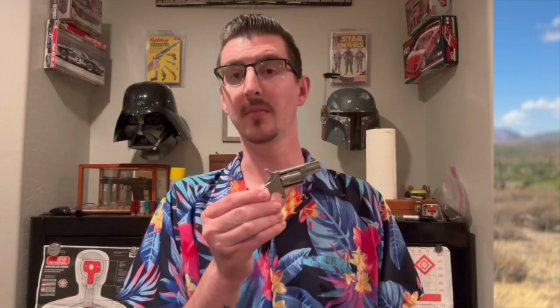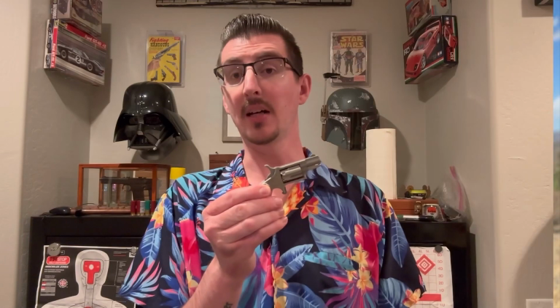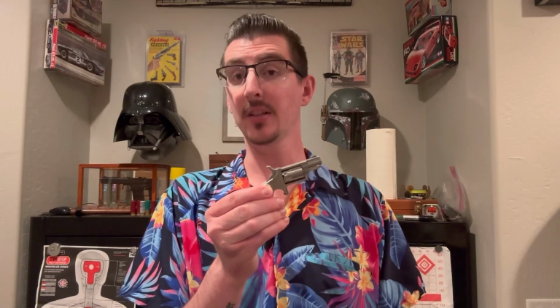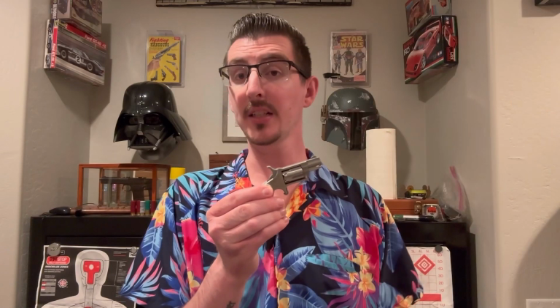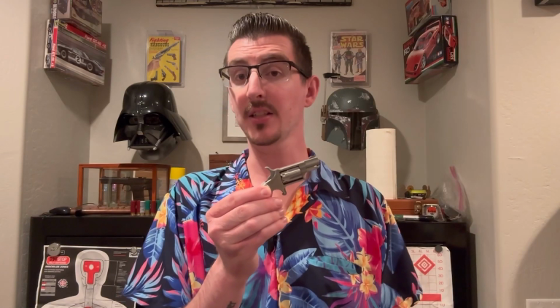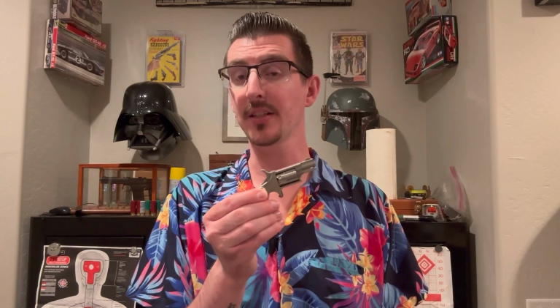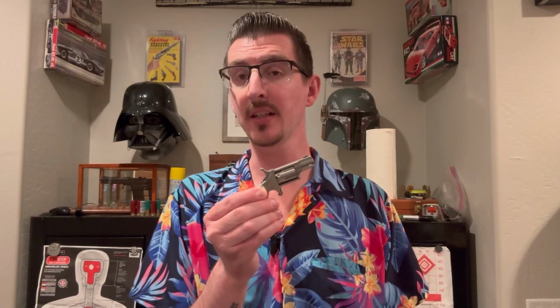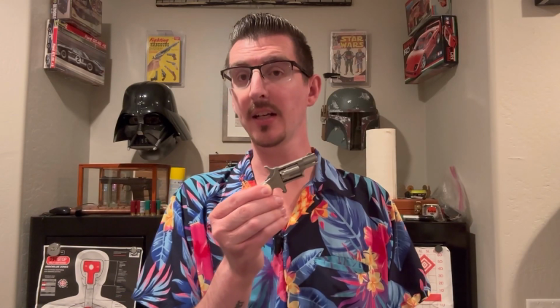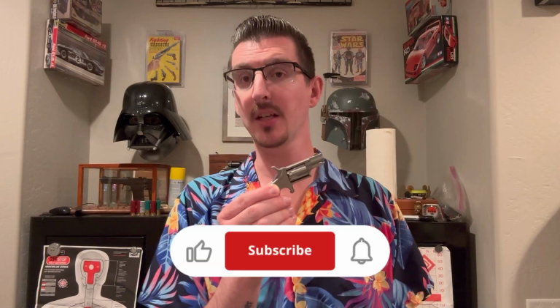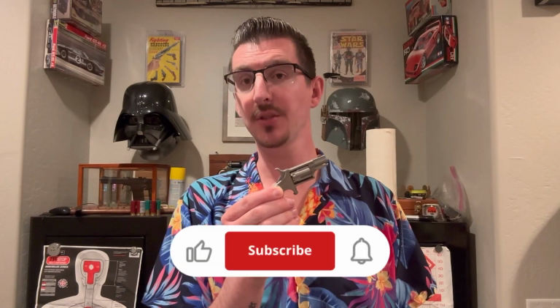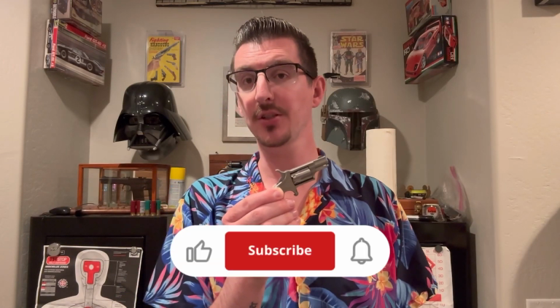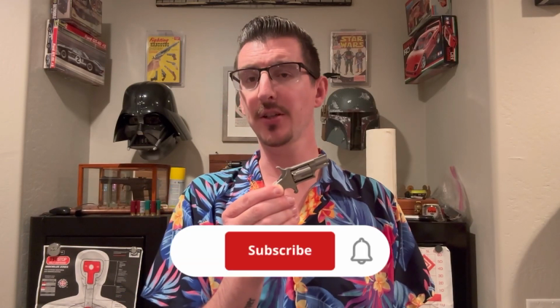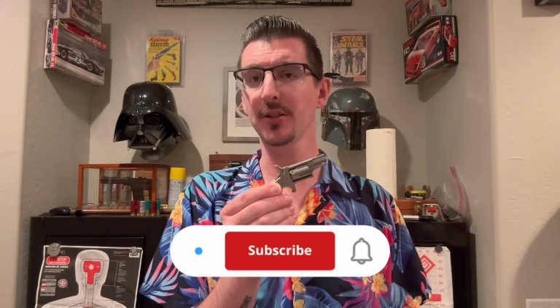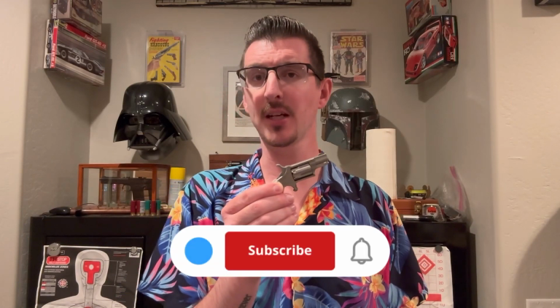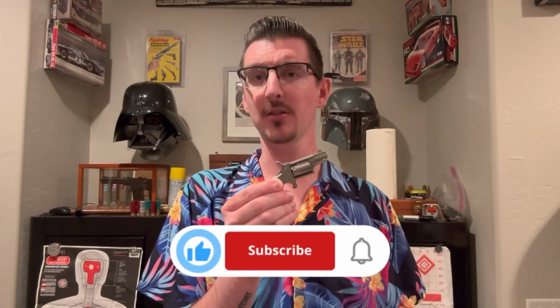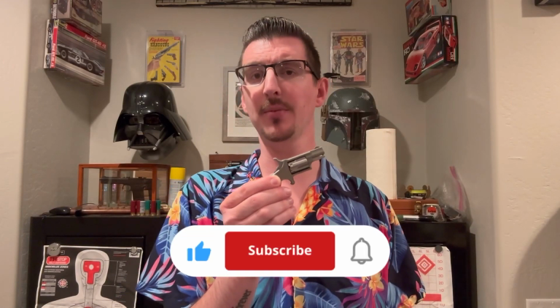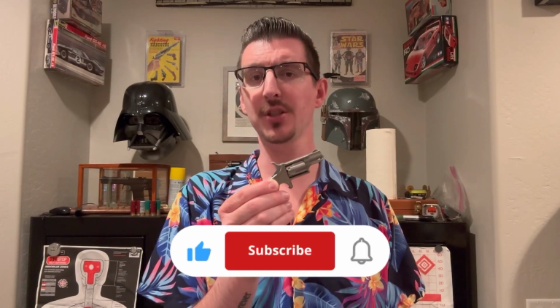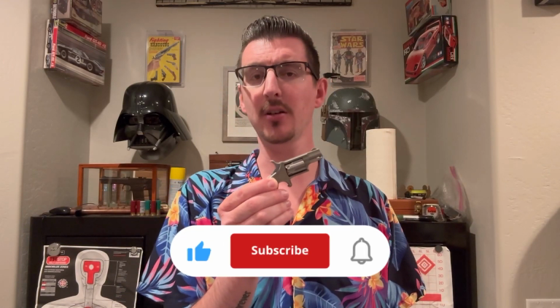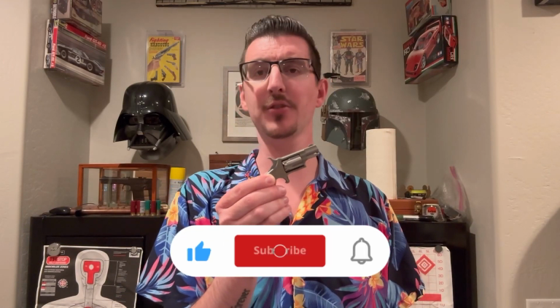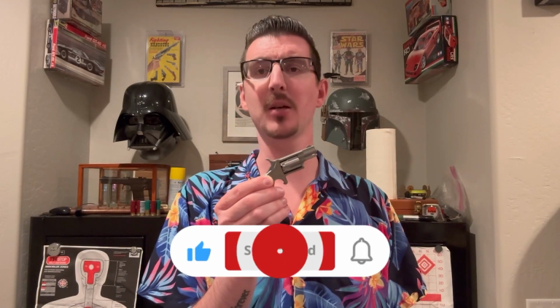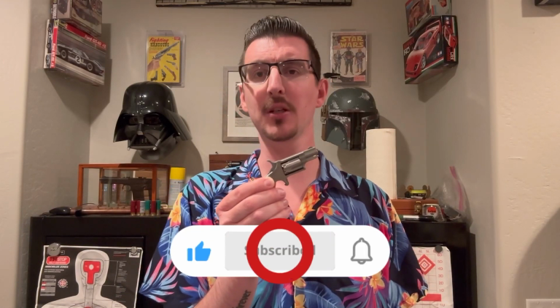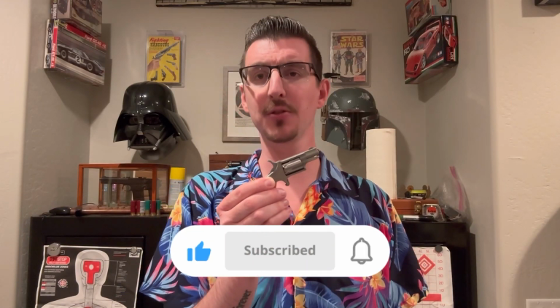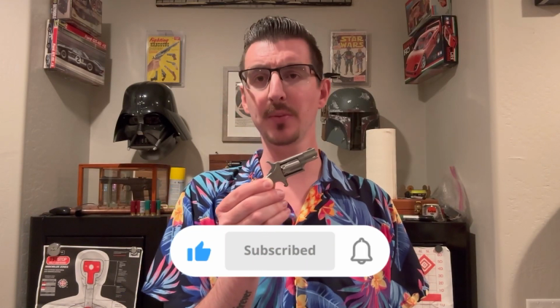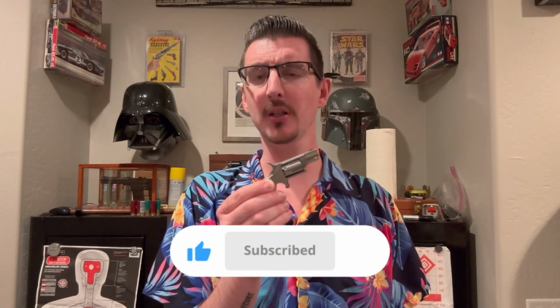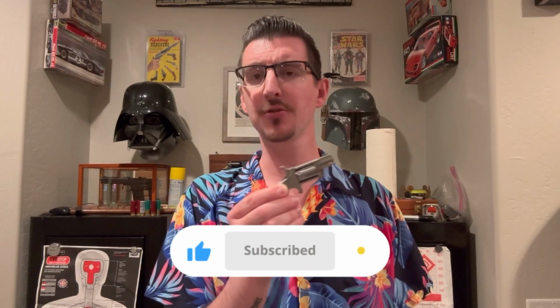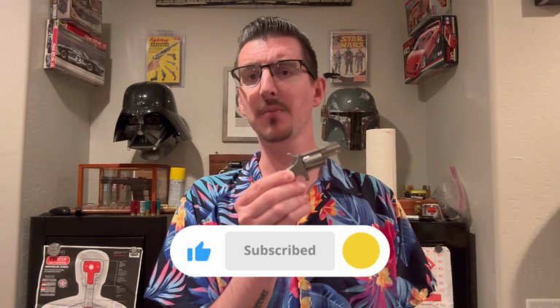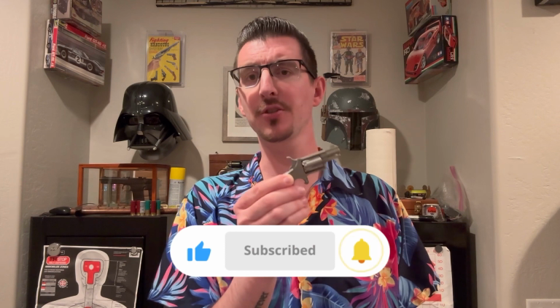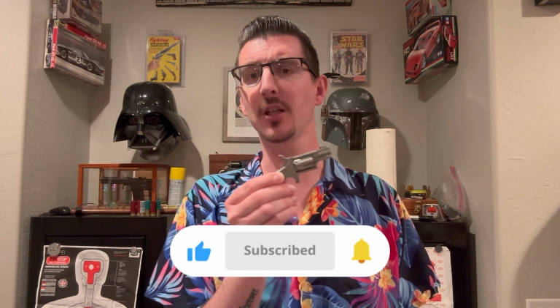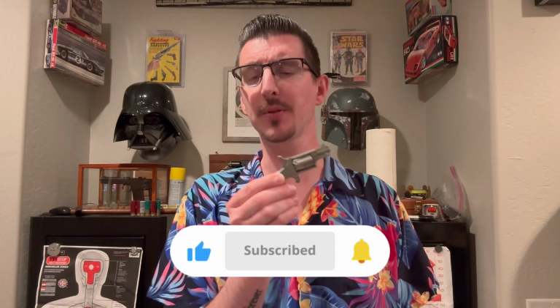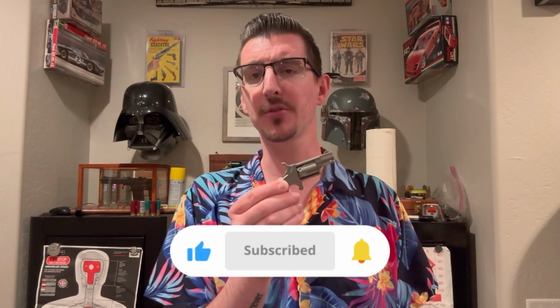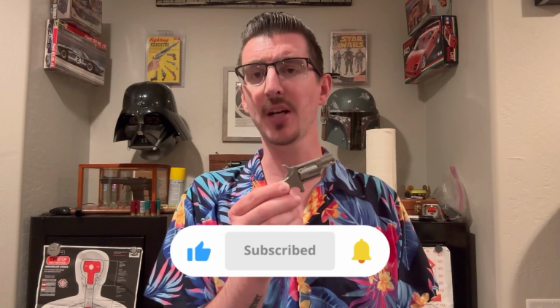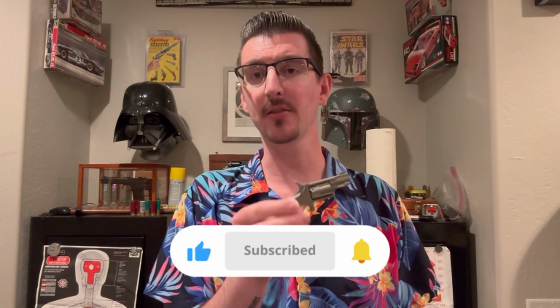Now, if you like this content, like, sub, shares, all that good stuff, really appreciate it. Also down below, coupon codes and merch that helps with this channel.